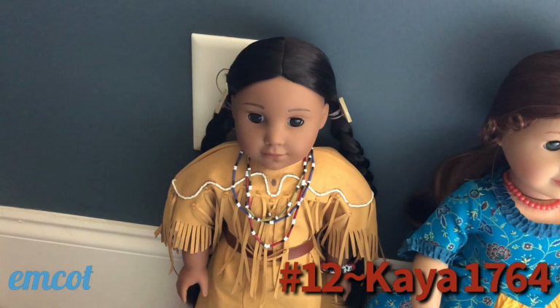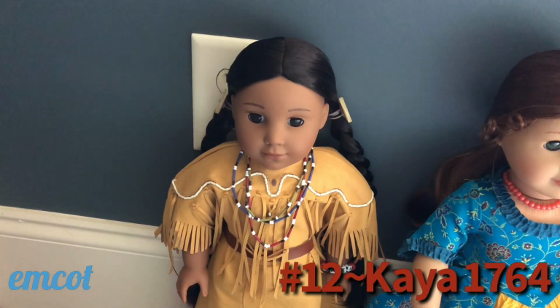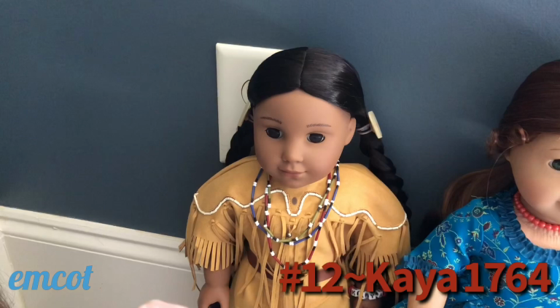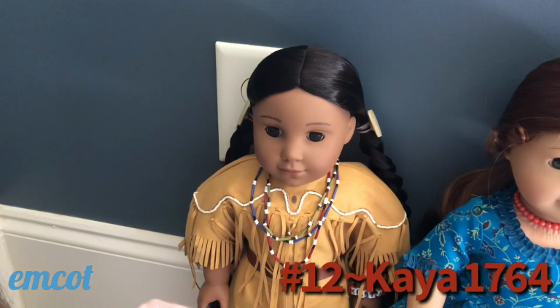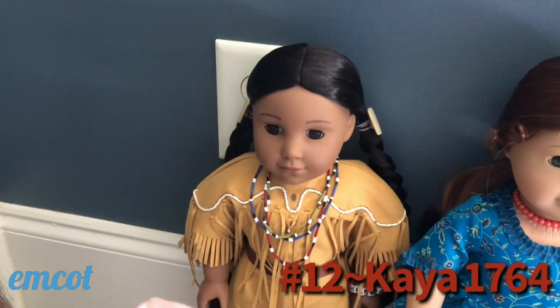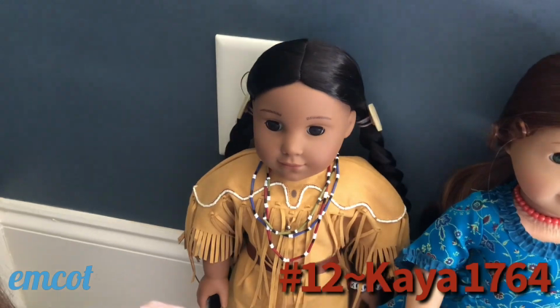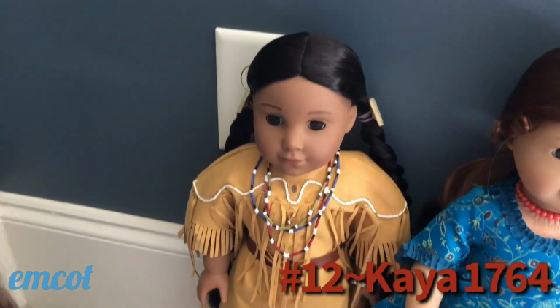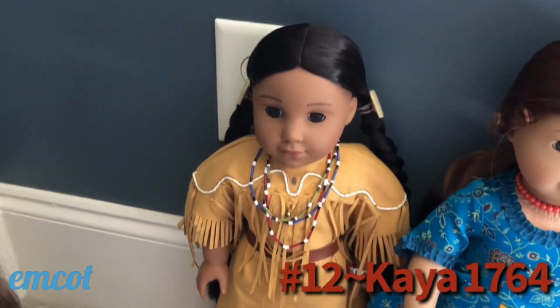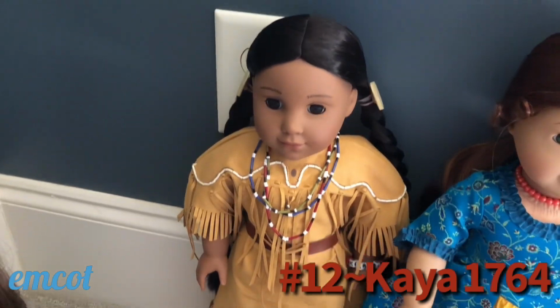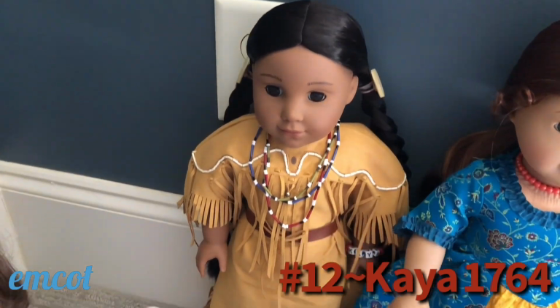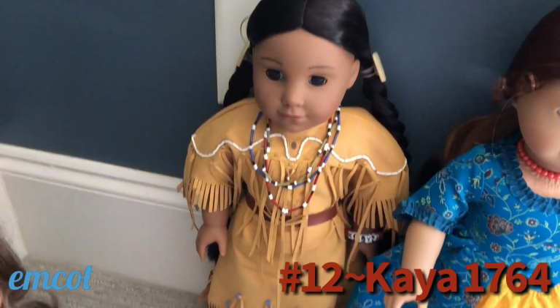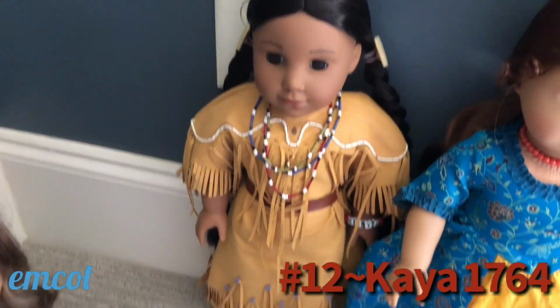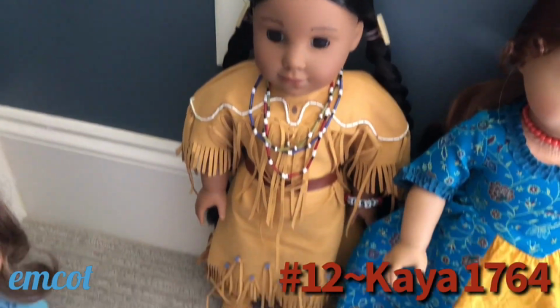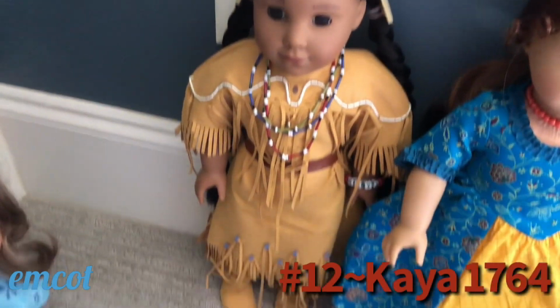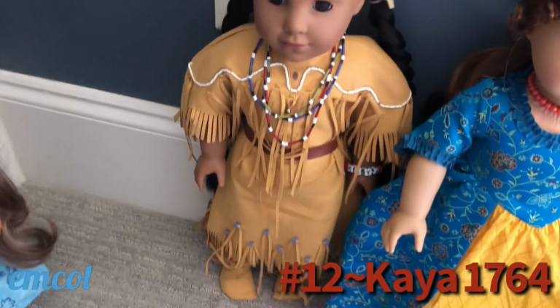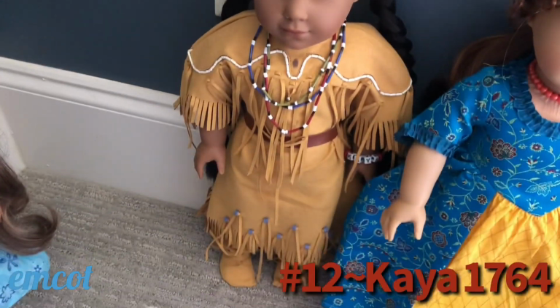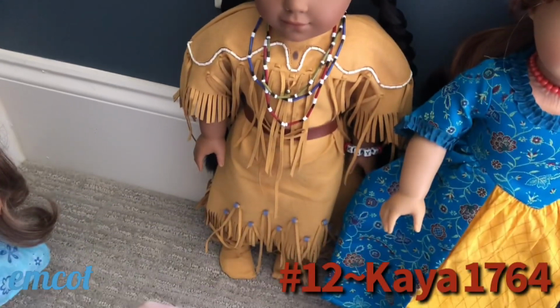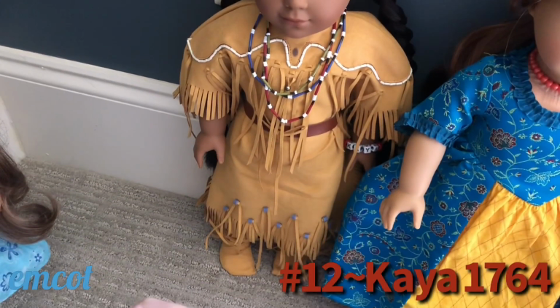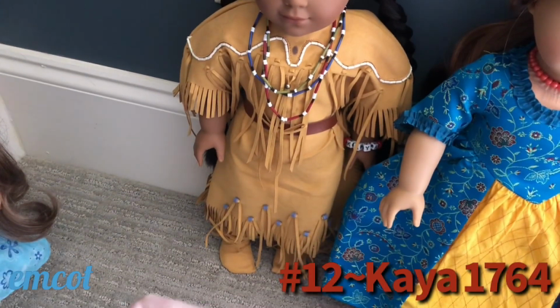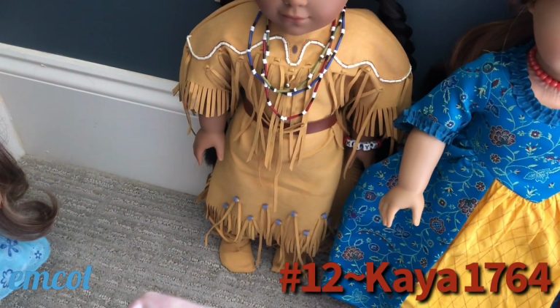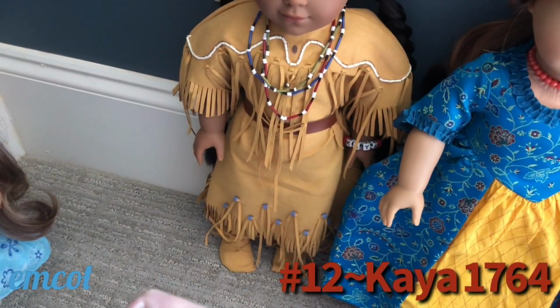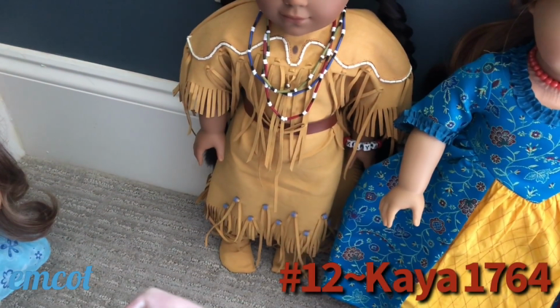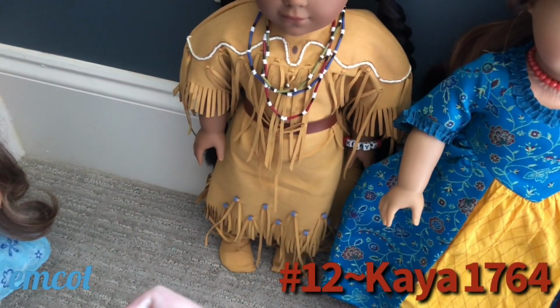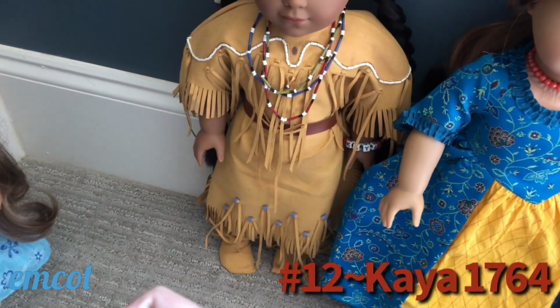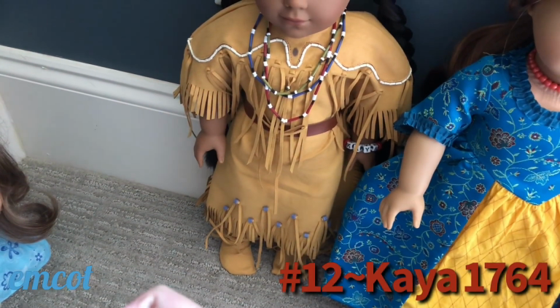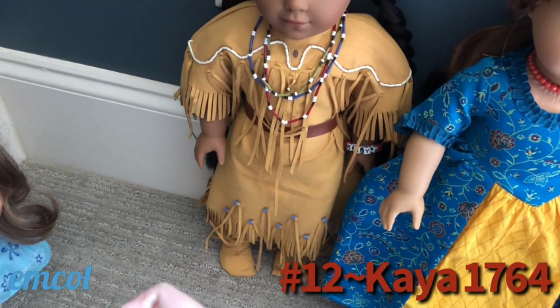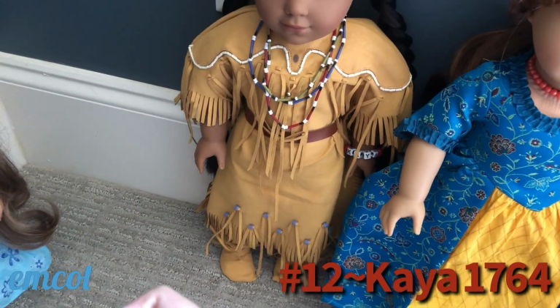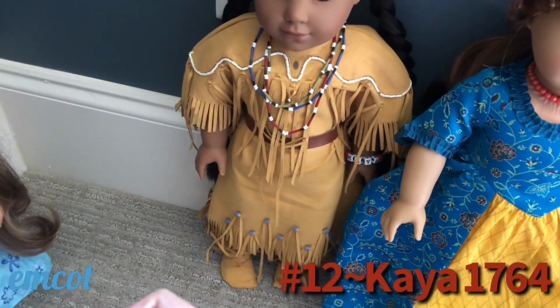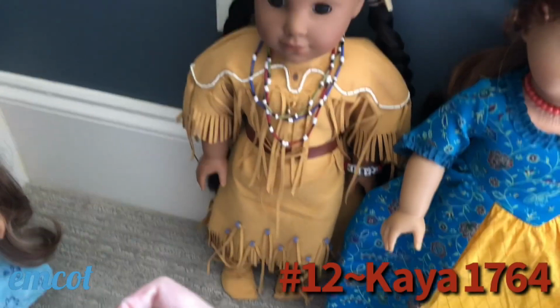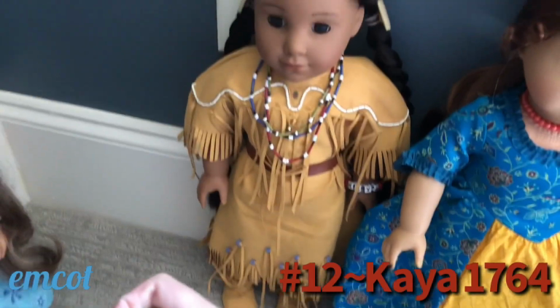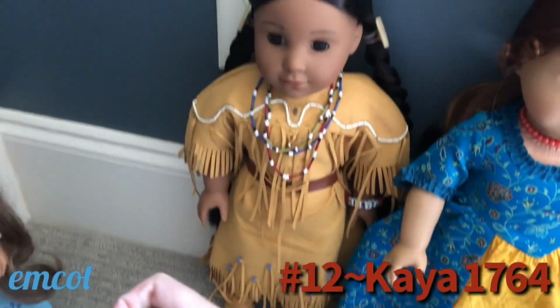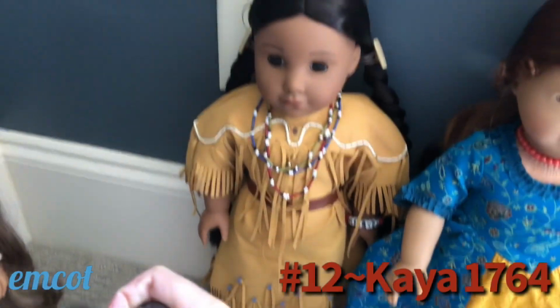This is Kaya's meet outfit — they're all in their meet outfits for this video.